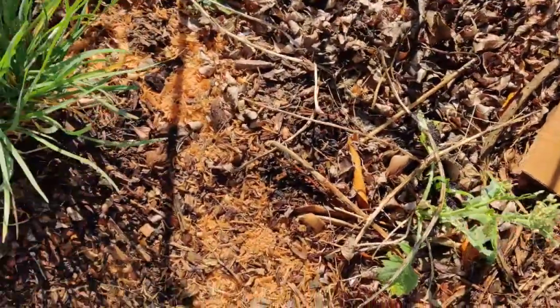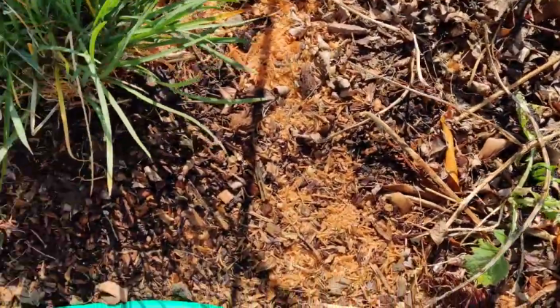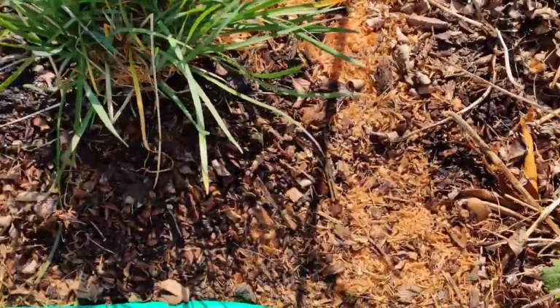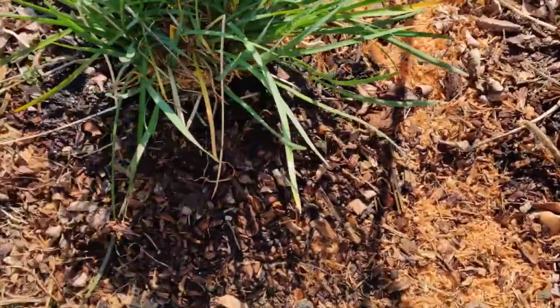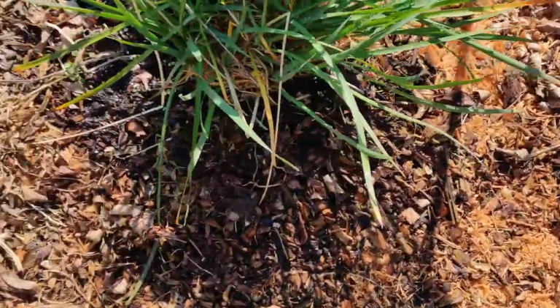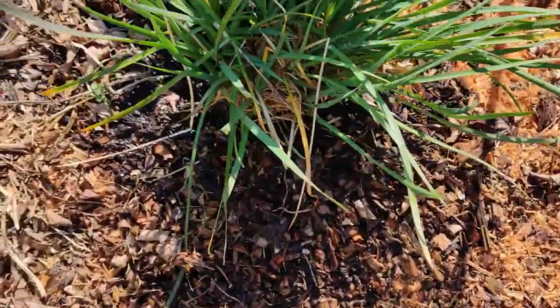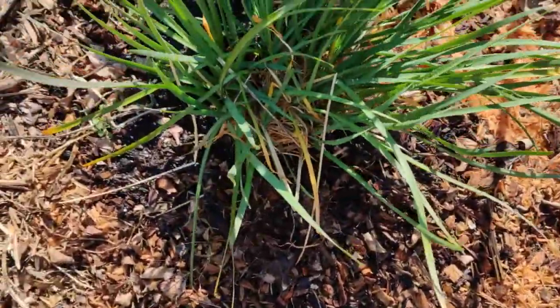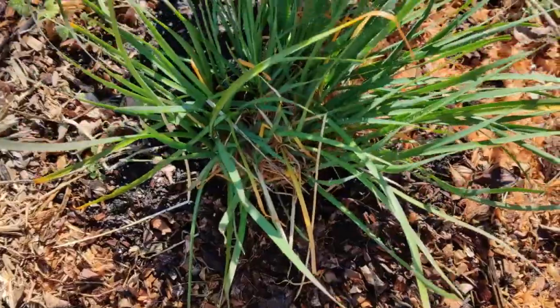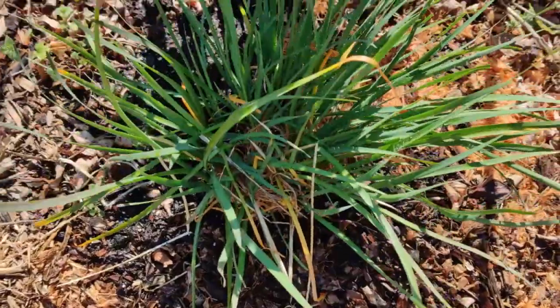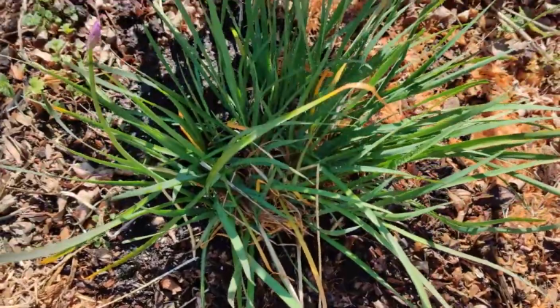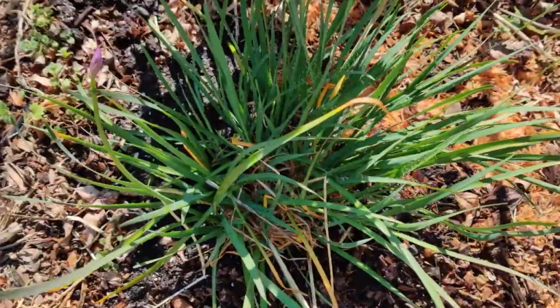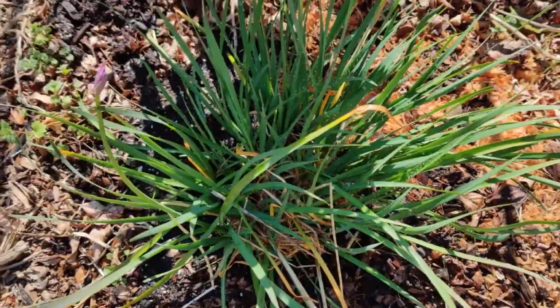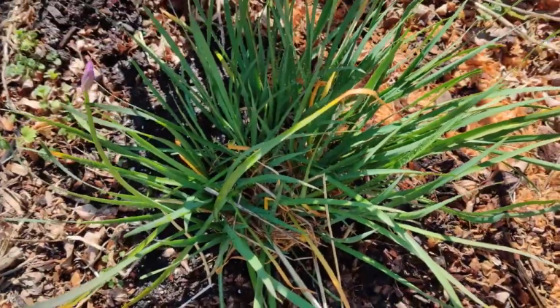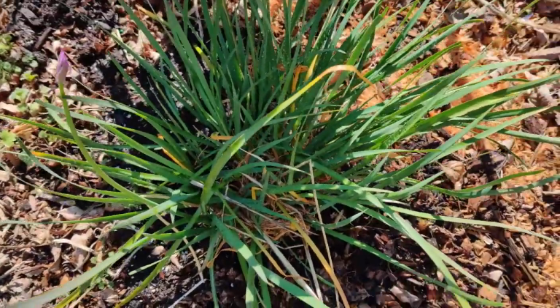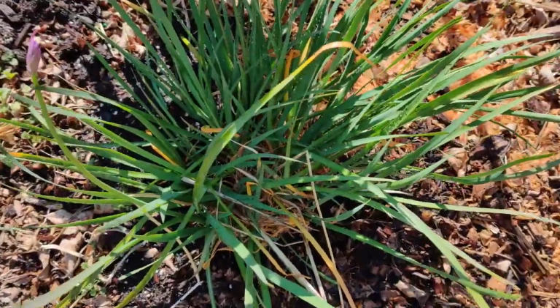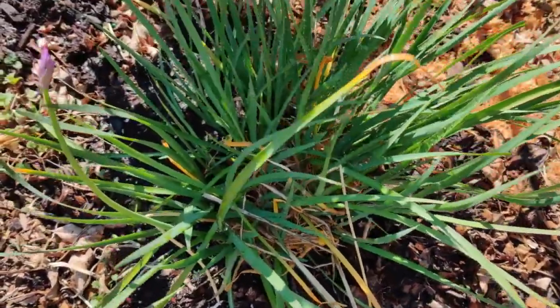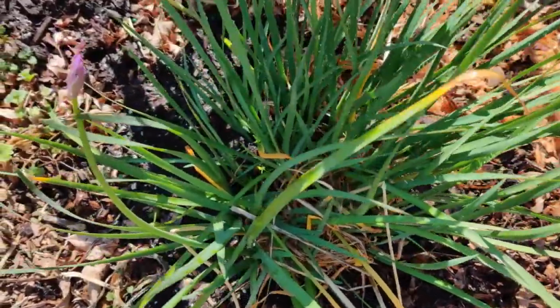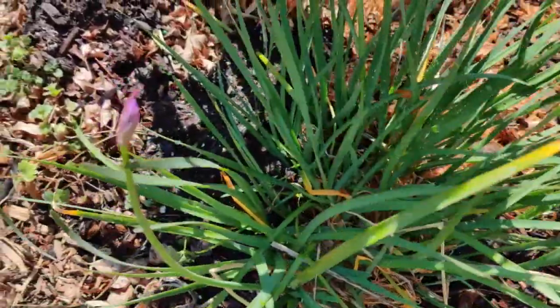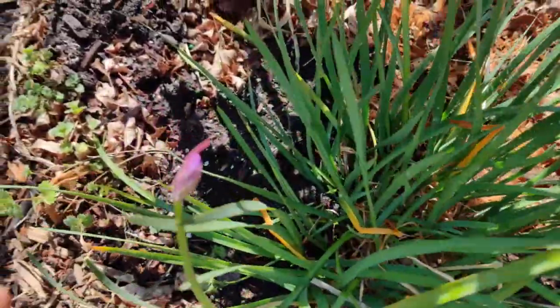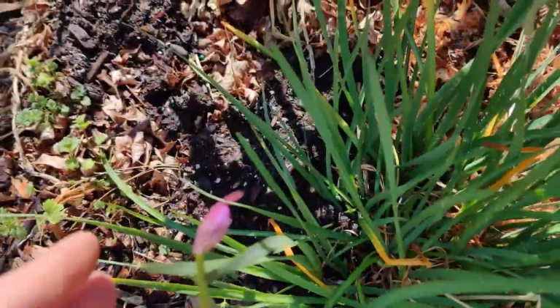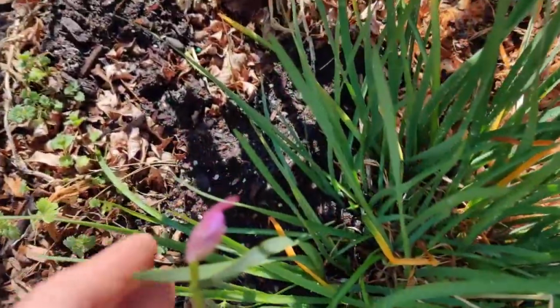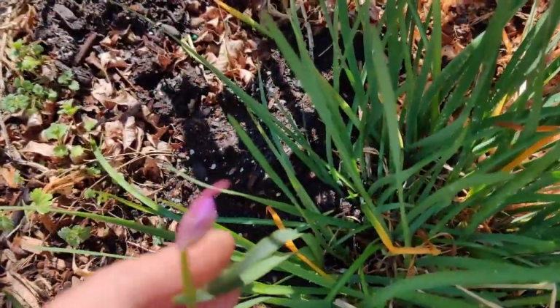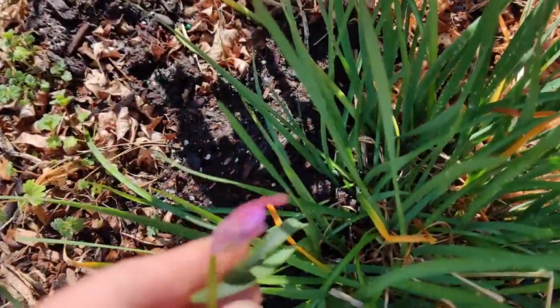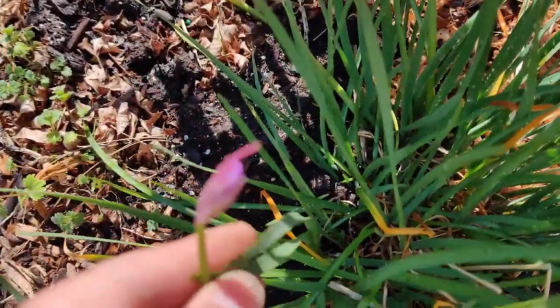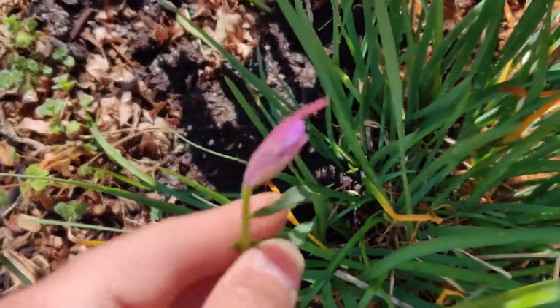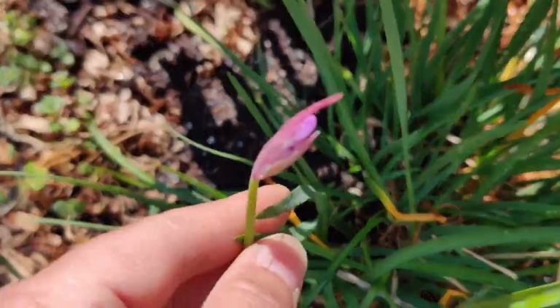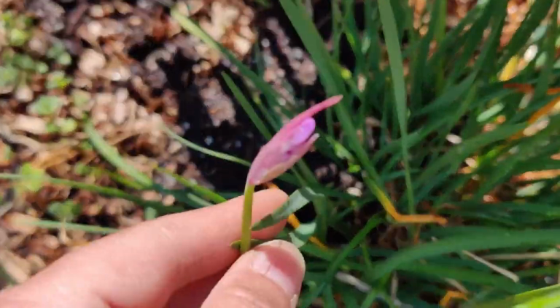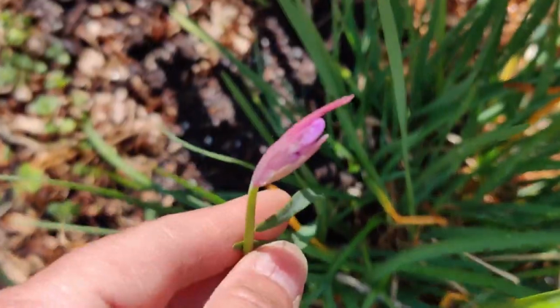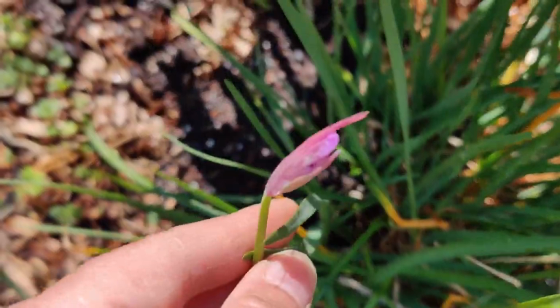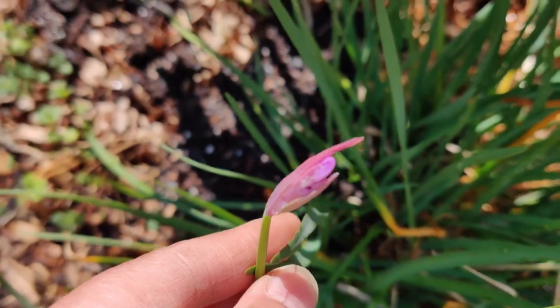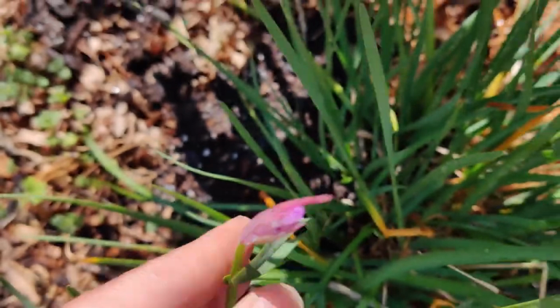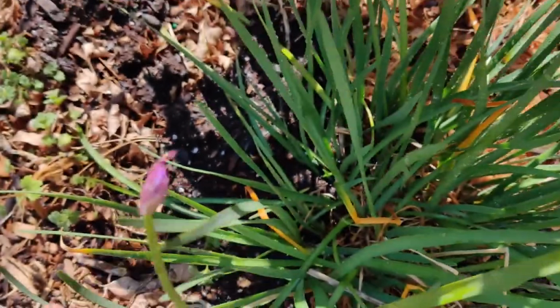I transplanted the society garlic into the ground and it's now starting to bloom. Beautiful.